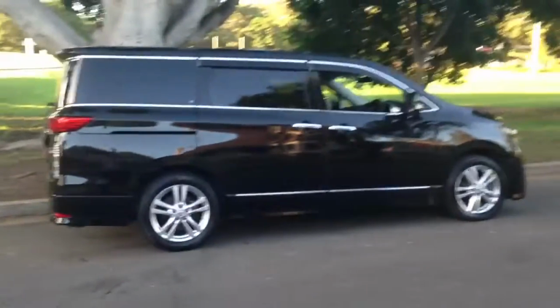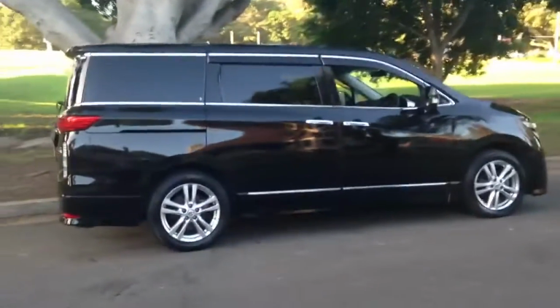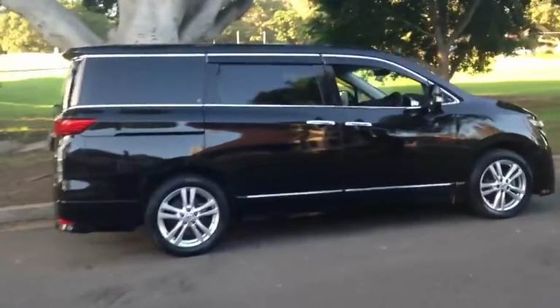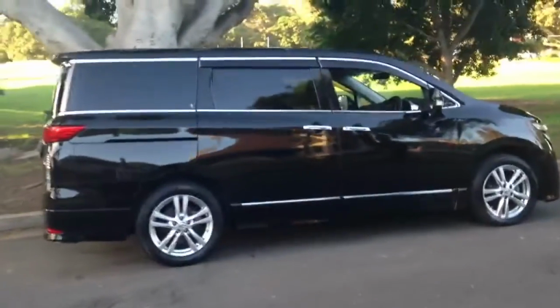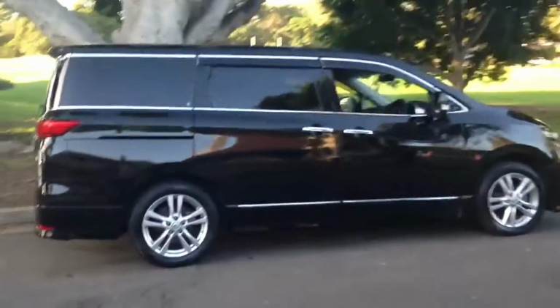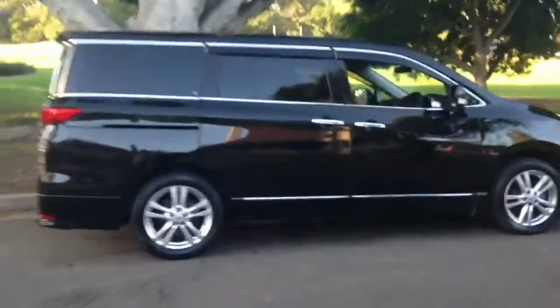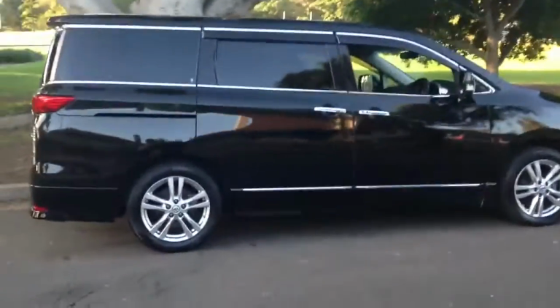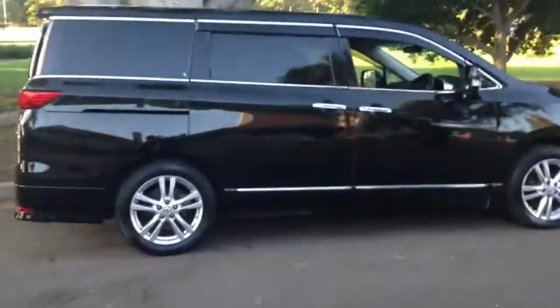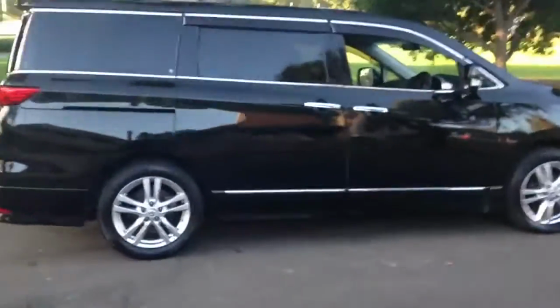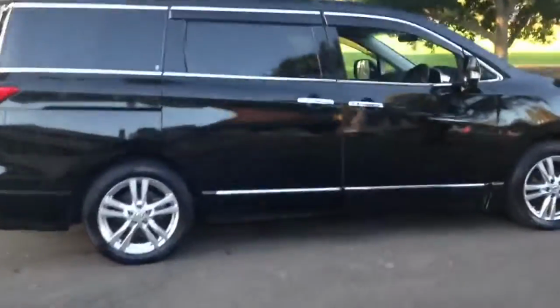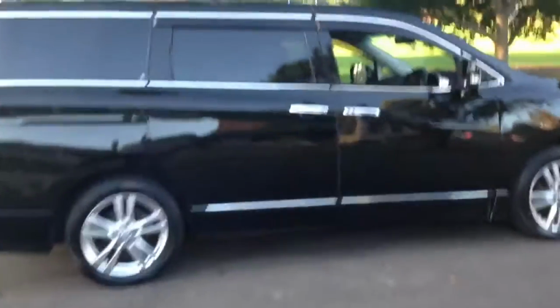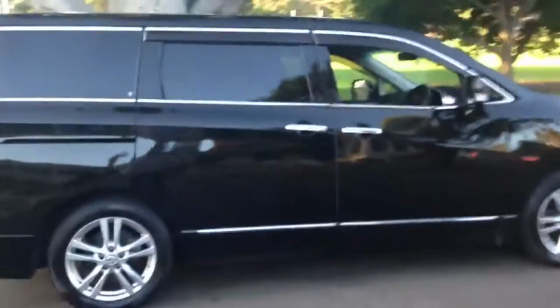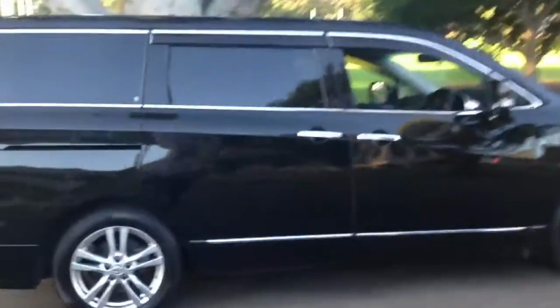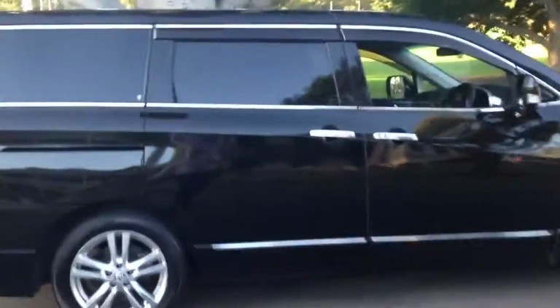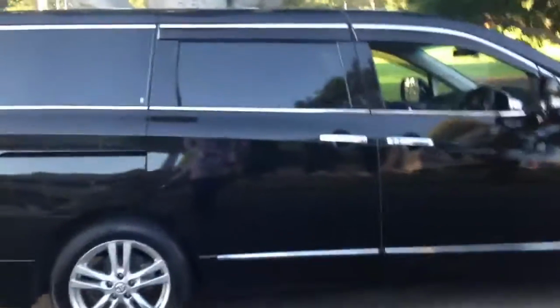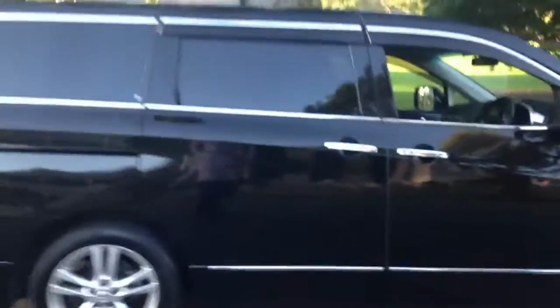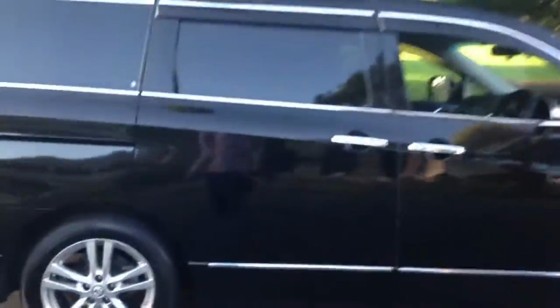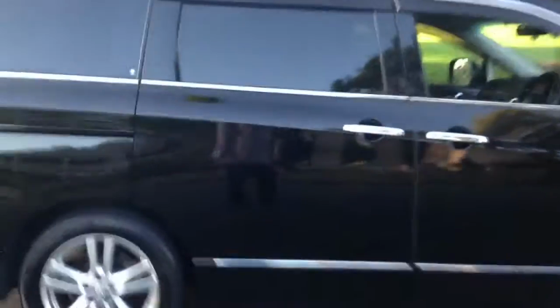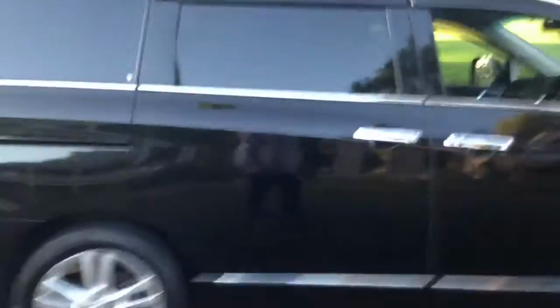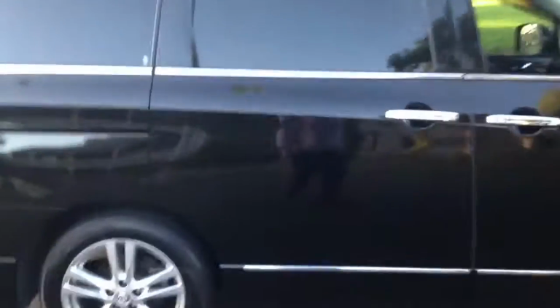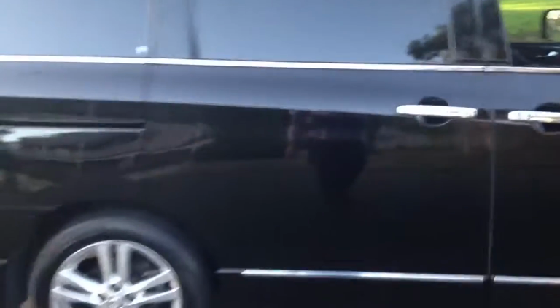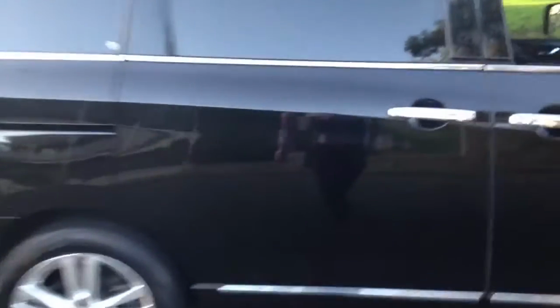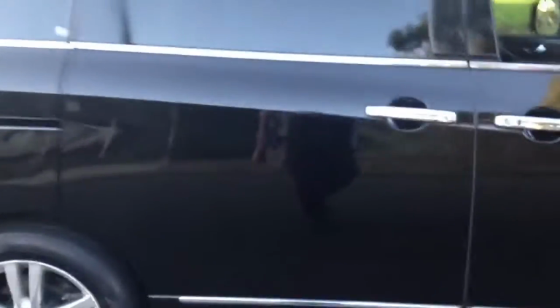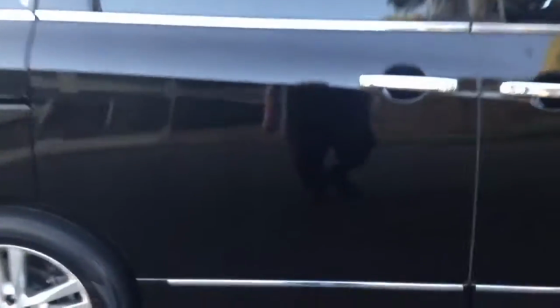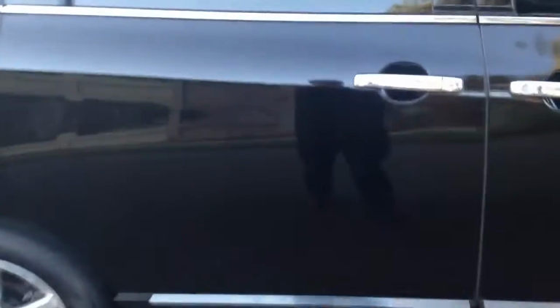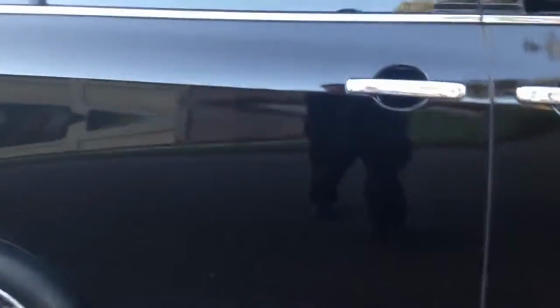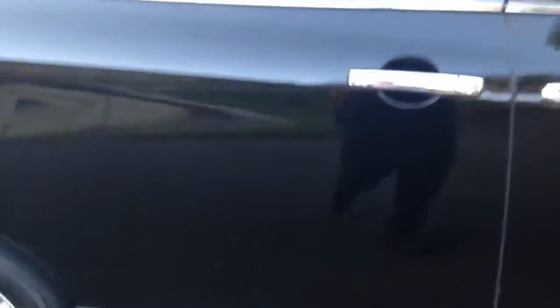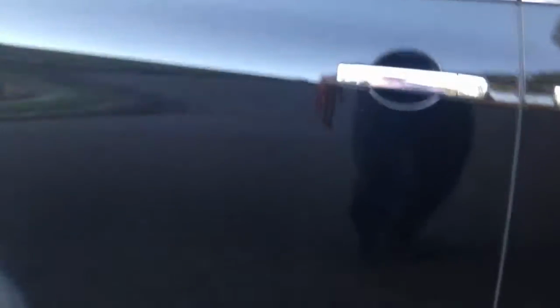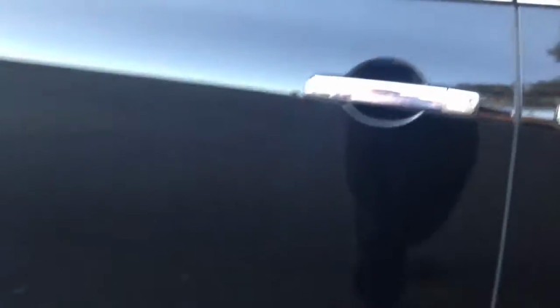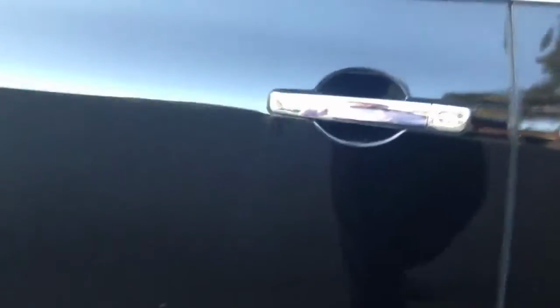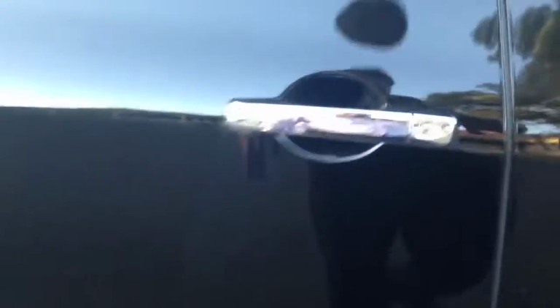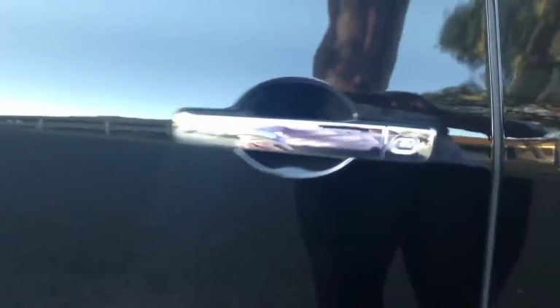This is a beautiful car. I love the lines on it, the black on chrome — it's very, very good.